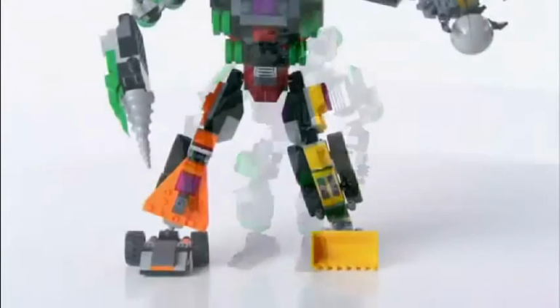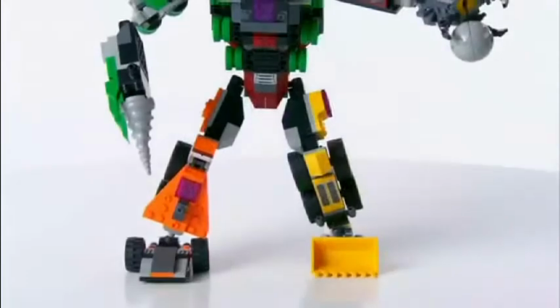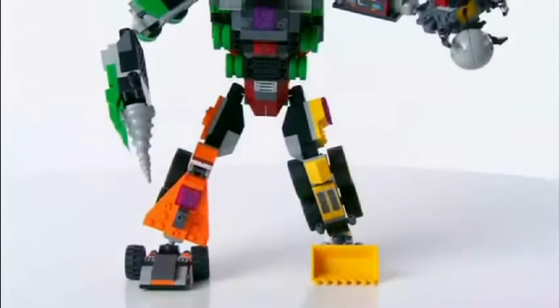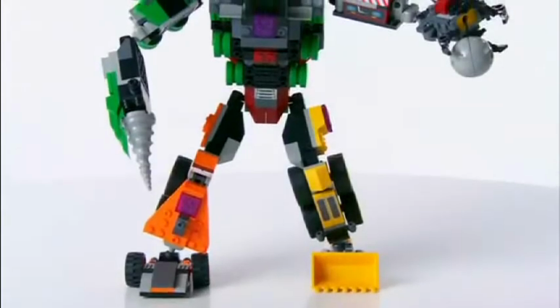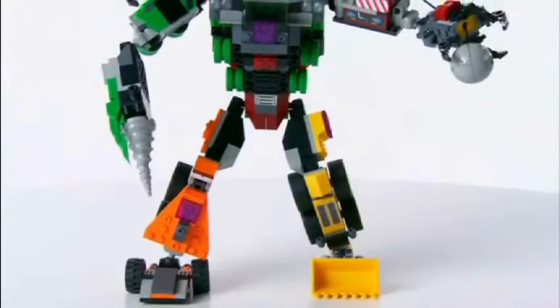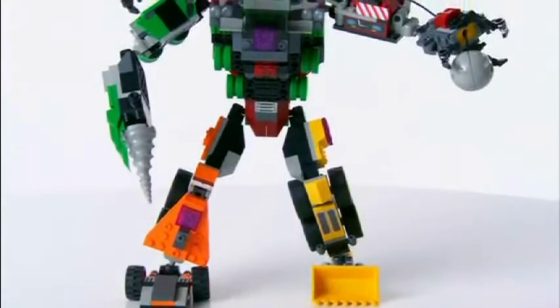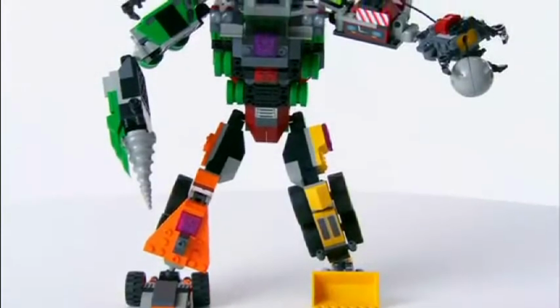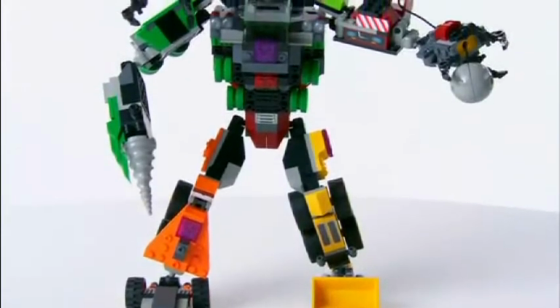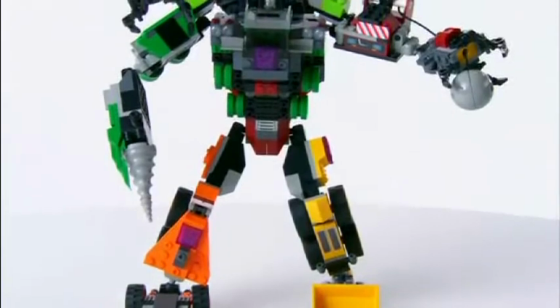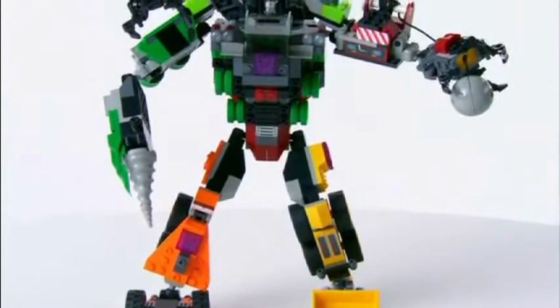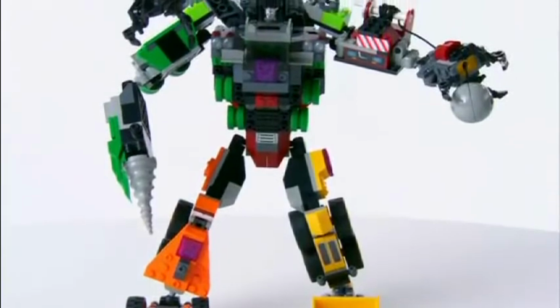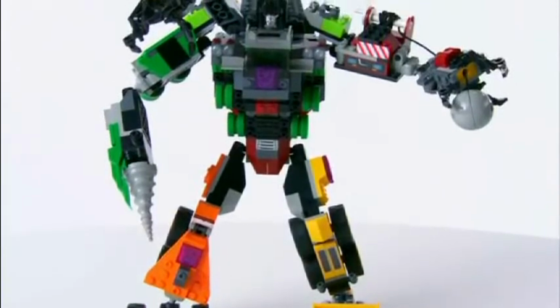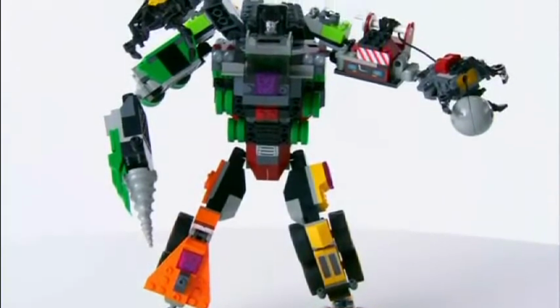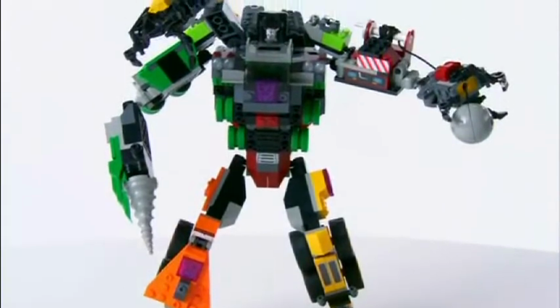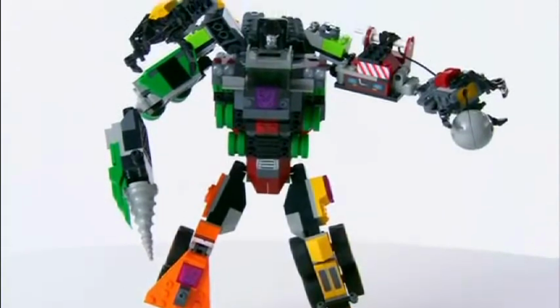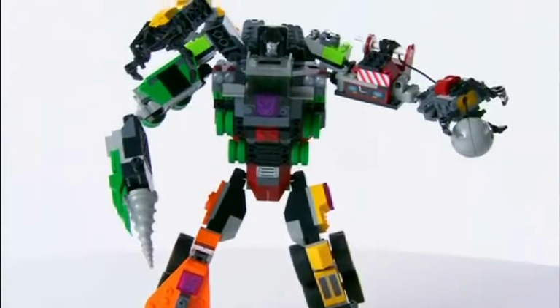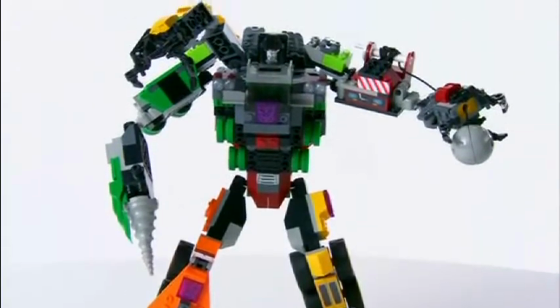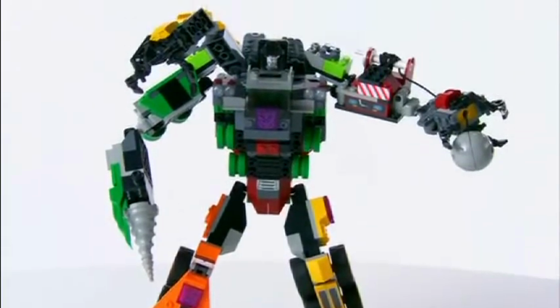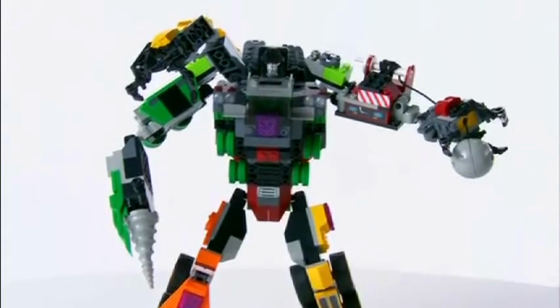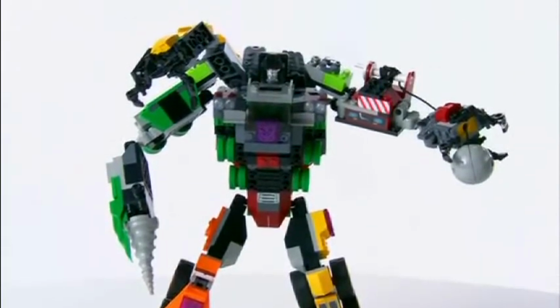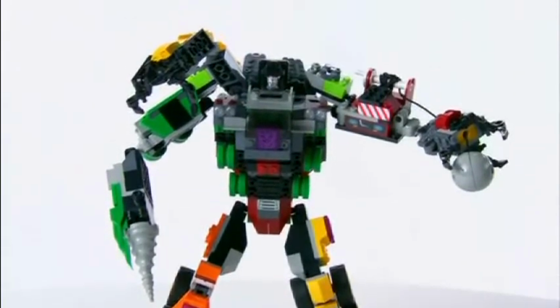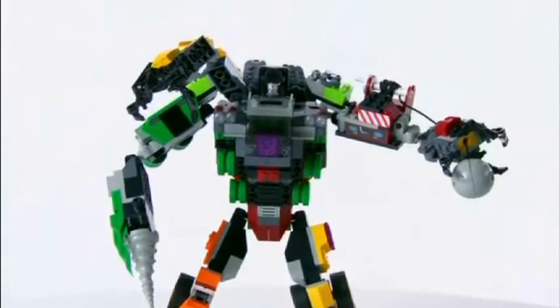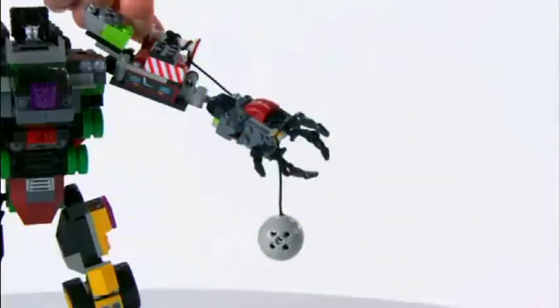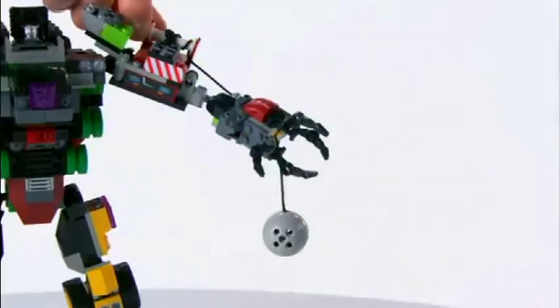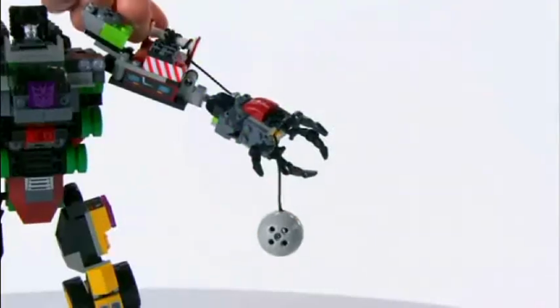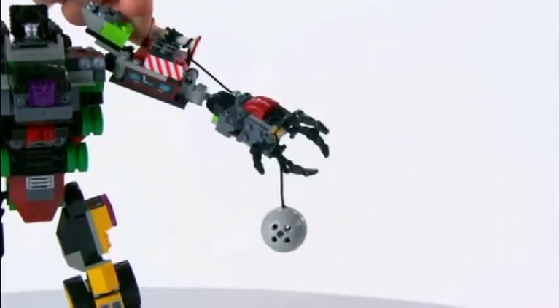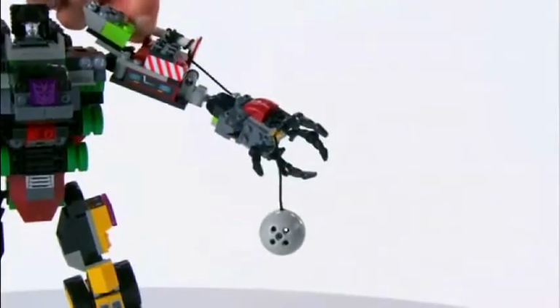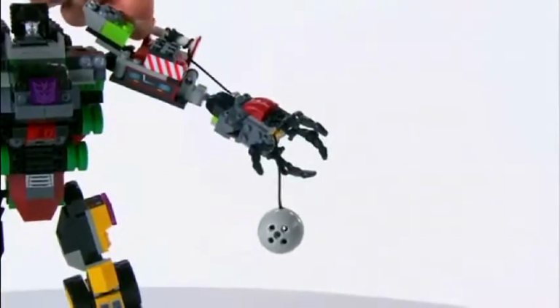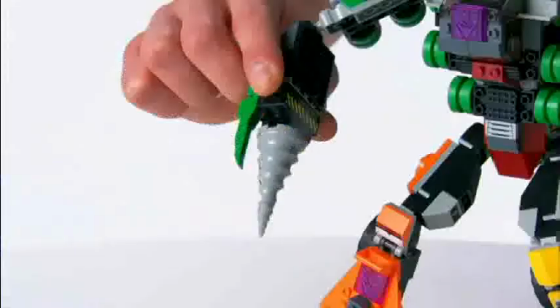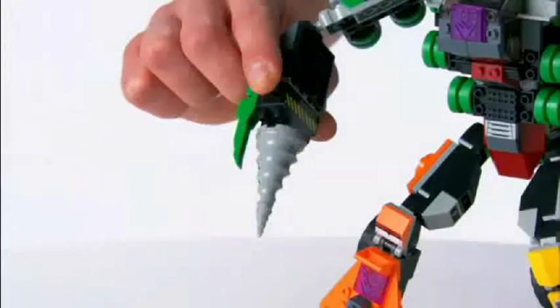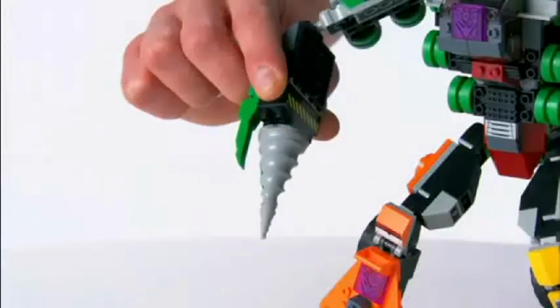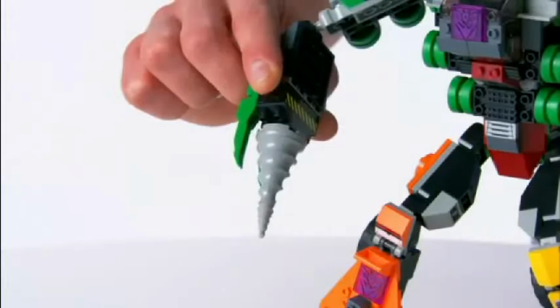Or combine all four vehicles together to build Devastator in his giant robot mode, complete with his wrecking ball and spinning auger.